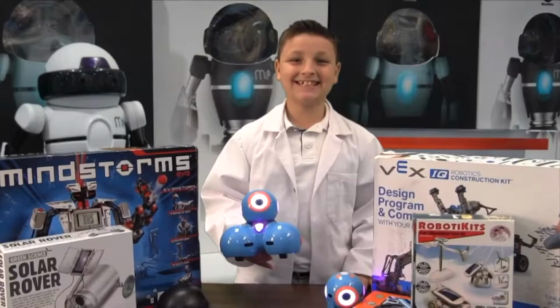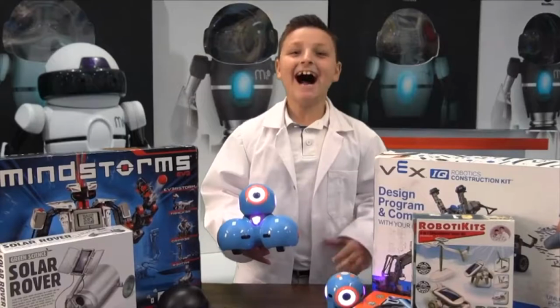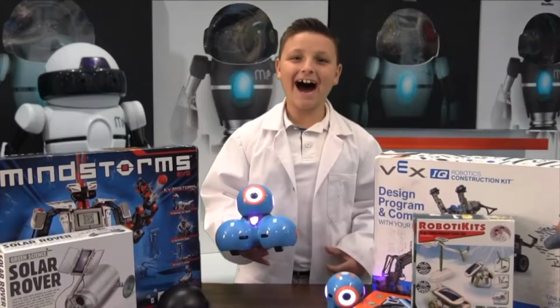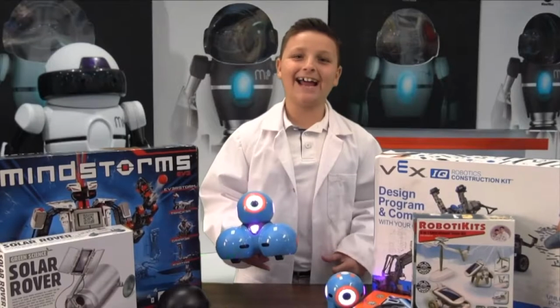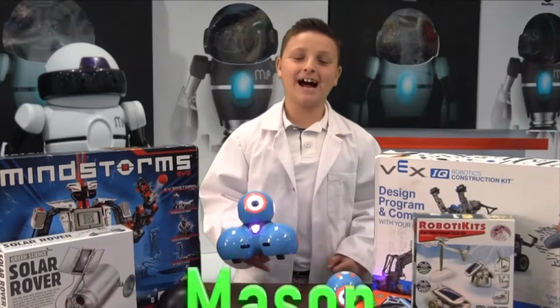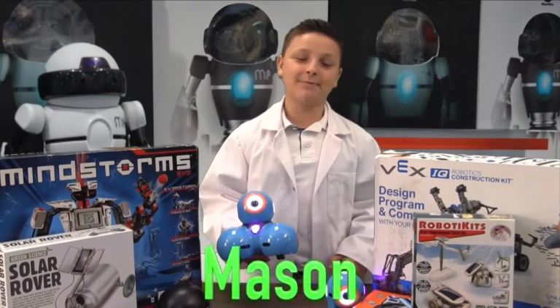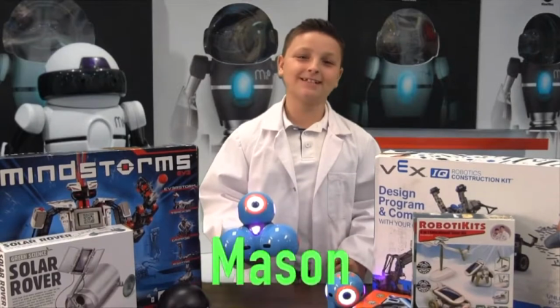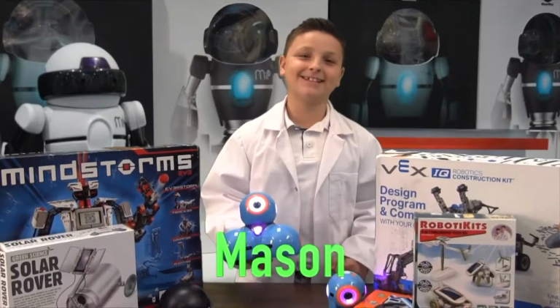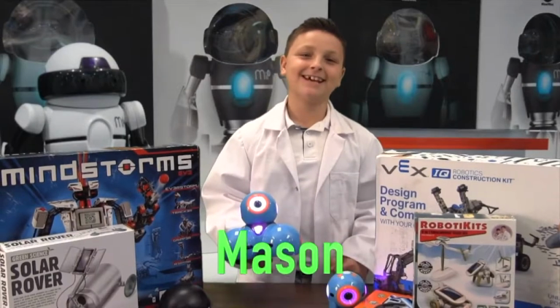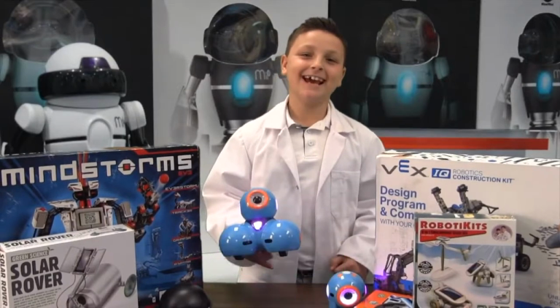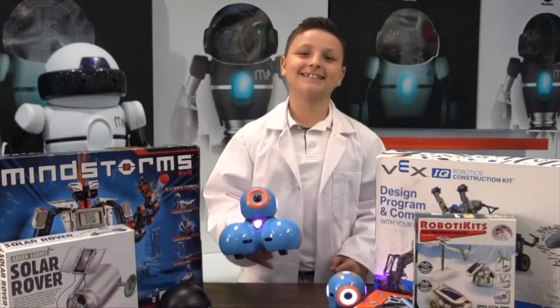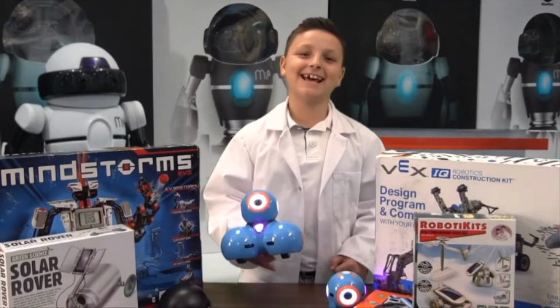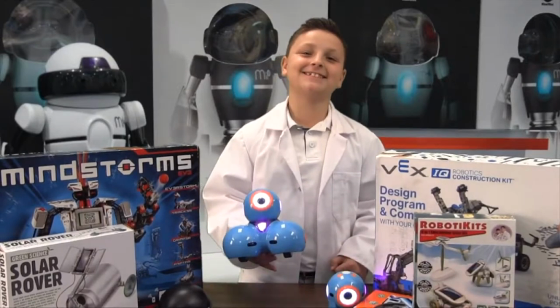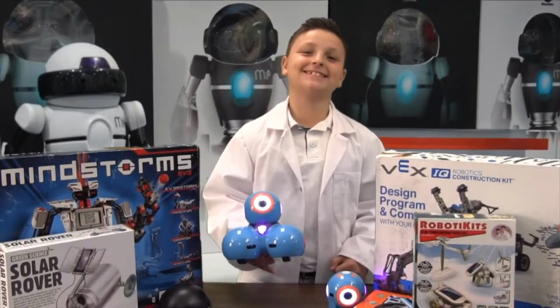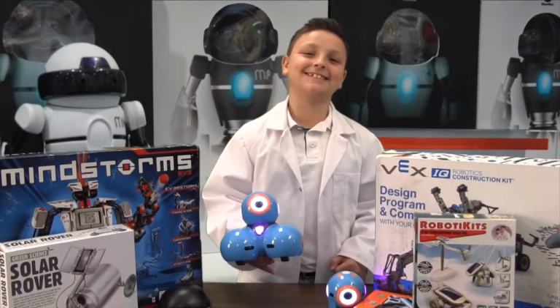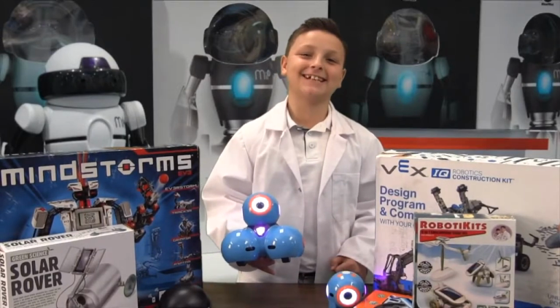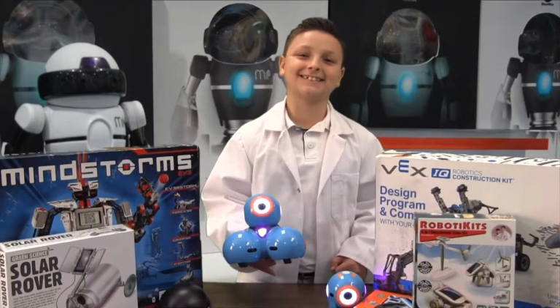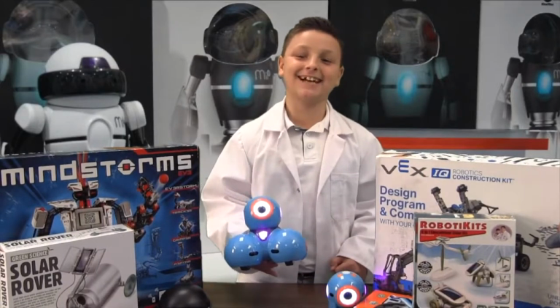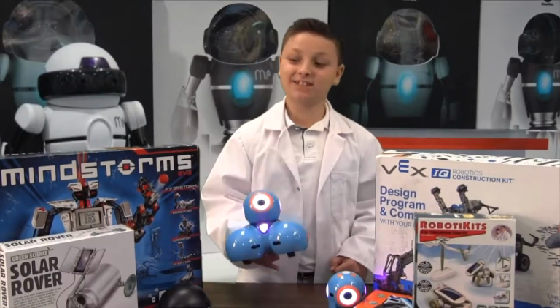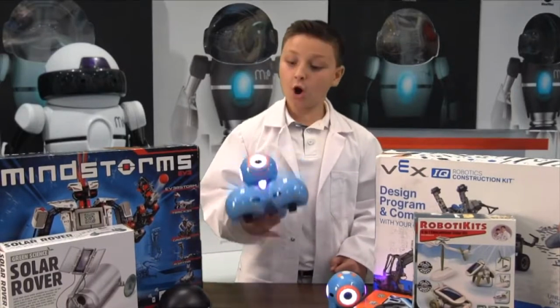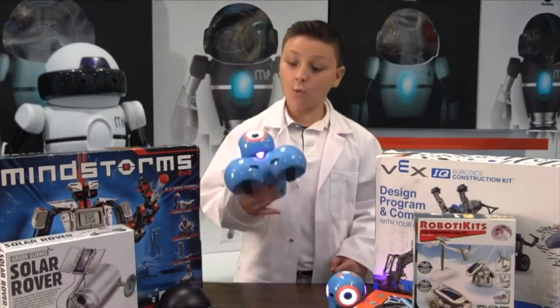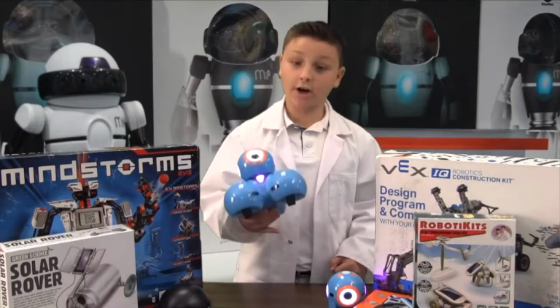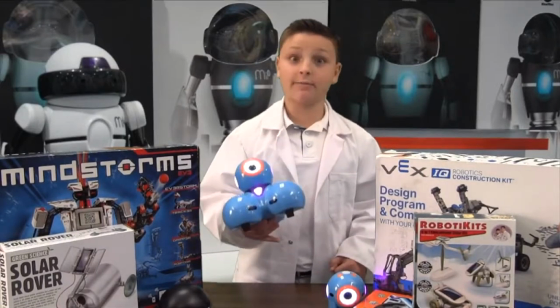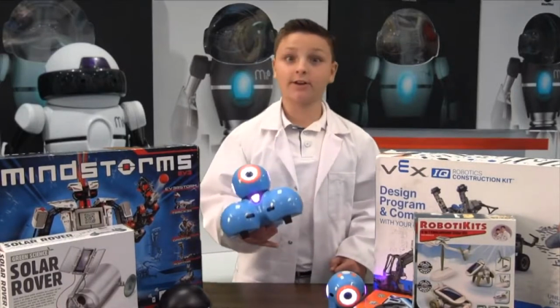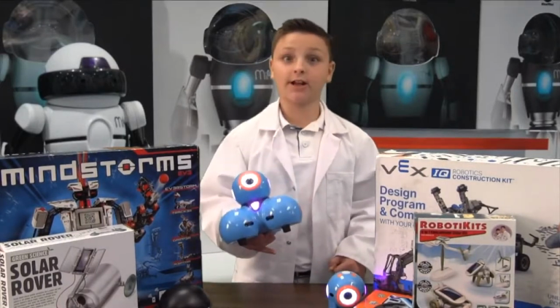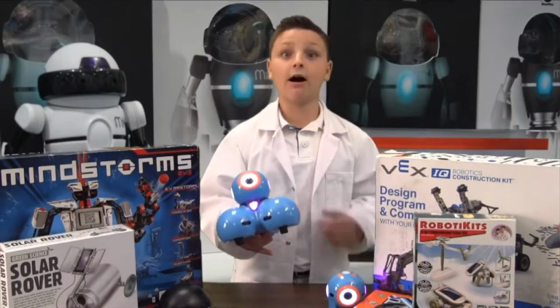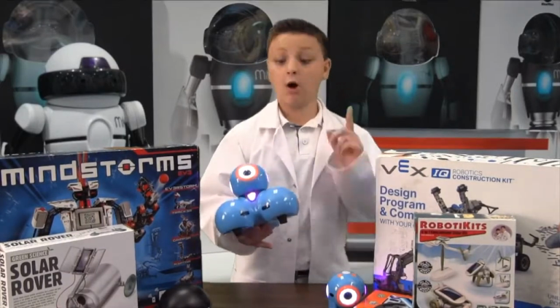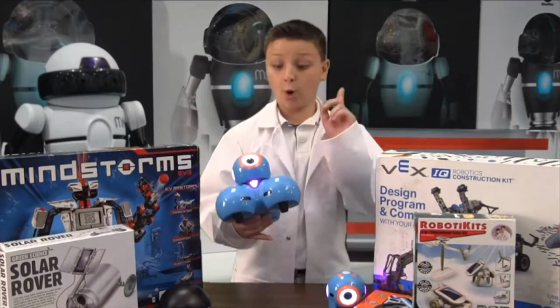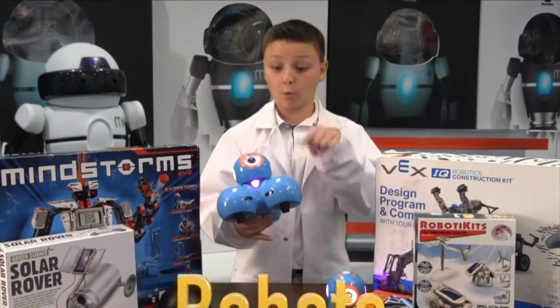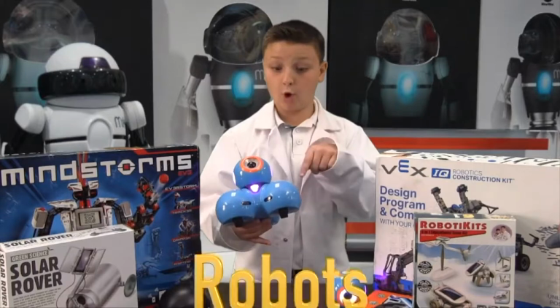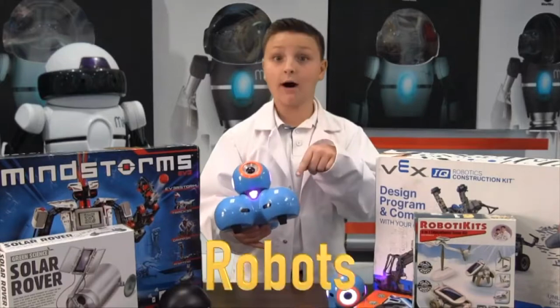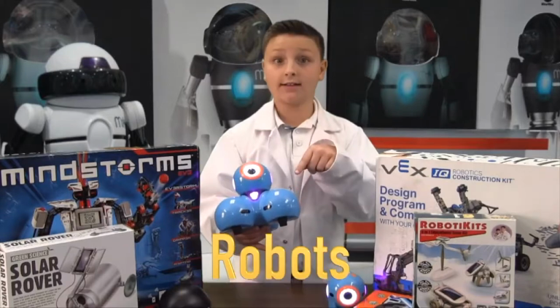Hi, I'm Mason, and today in 60 Second Science, we're going to be learning about robots.